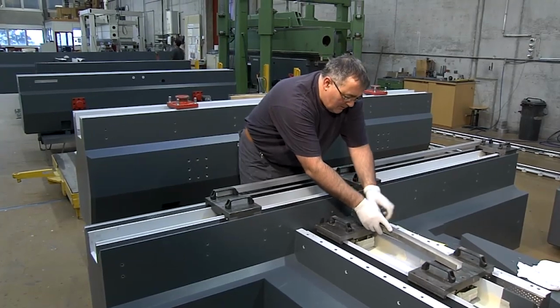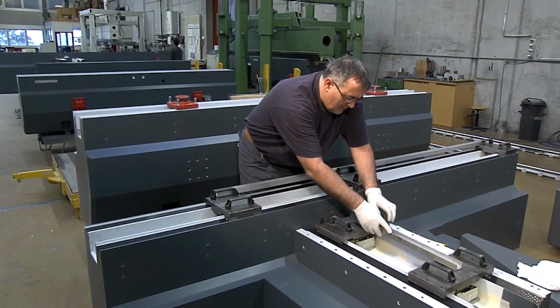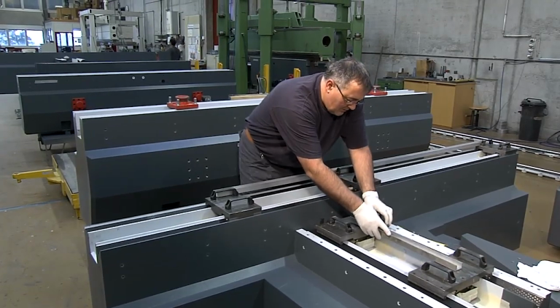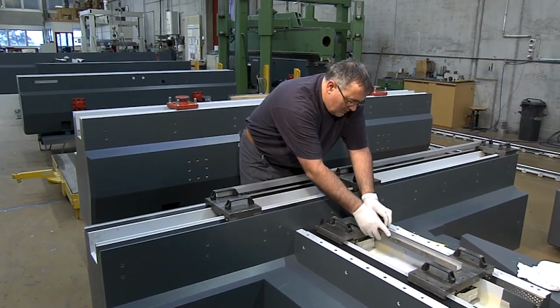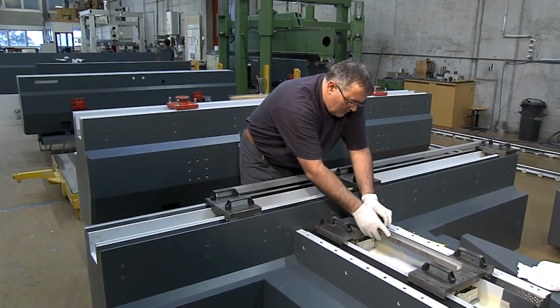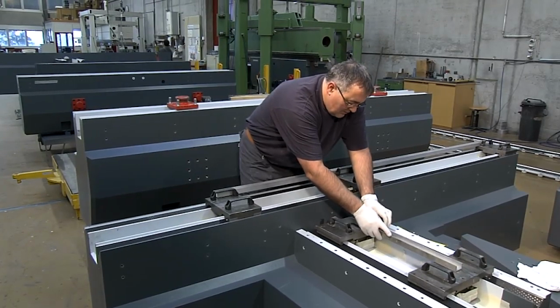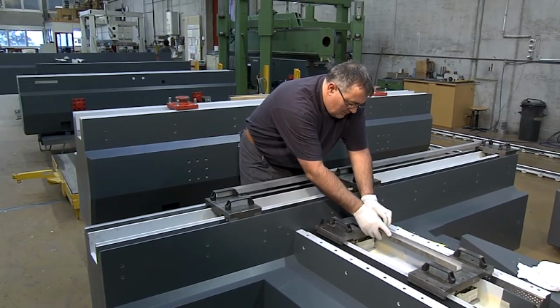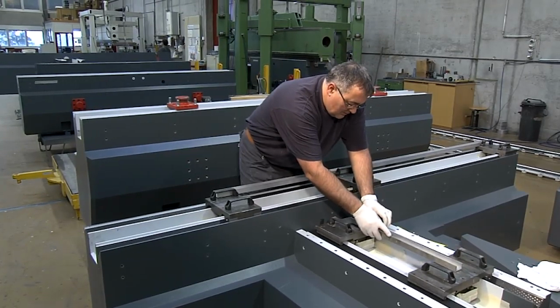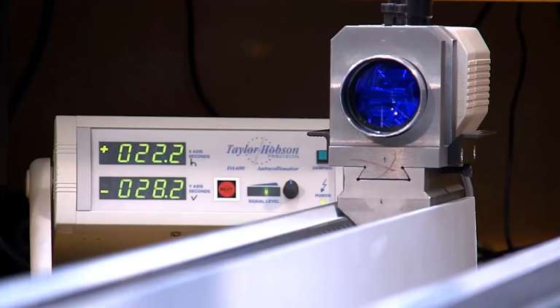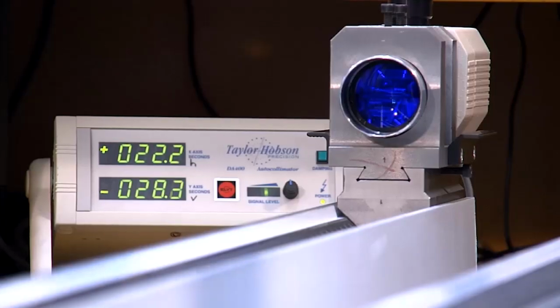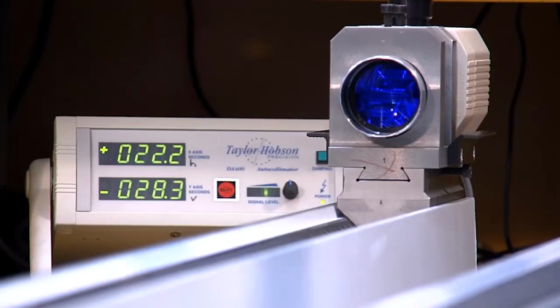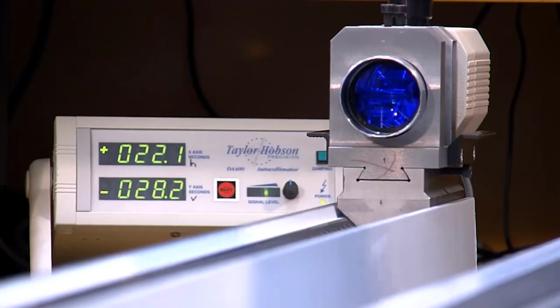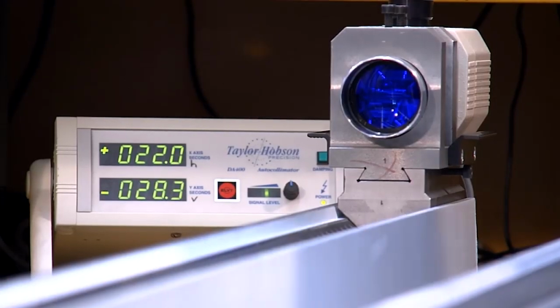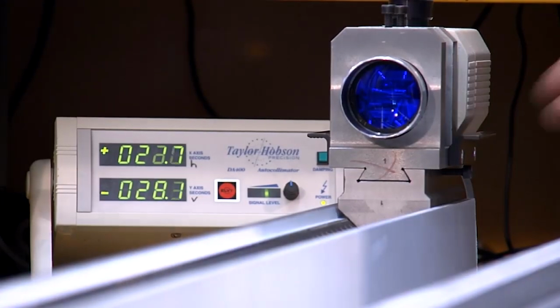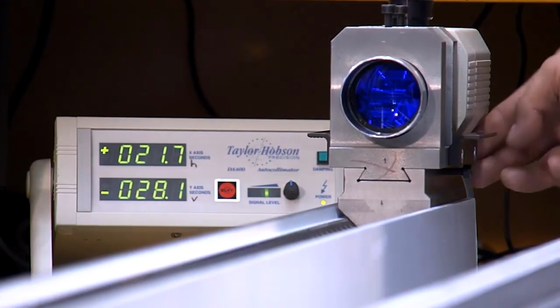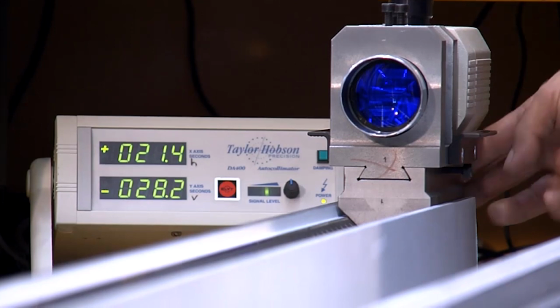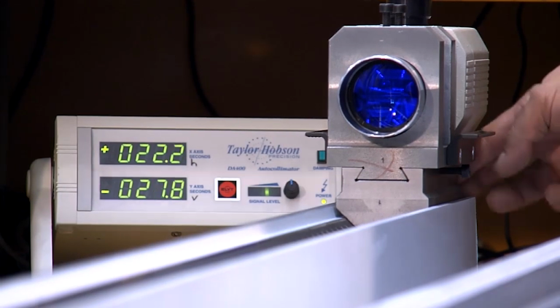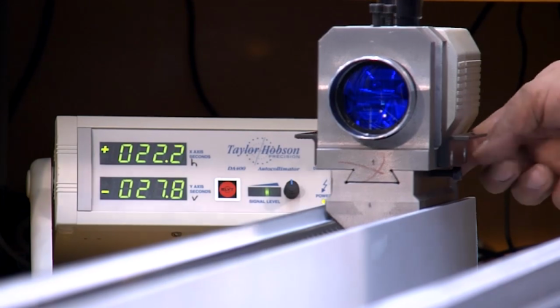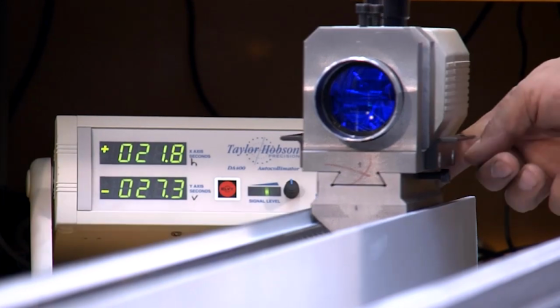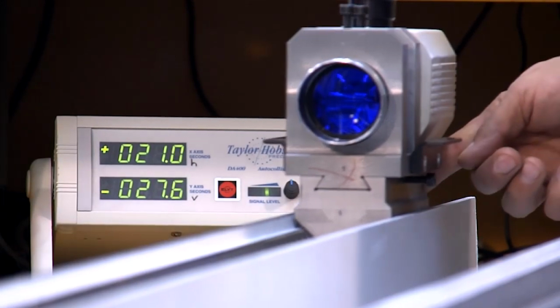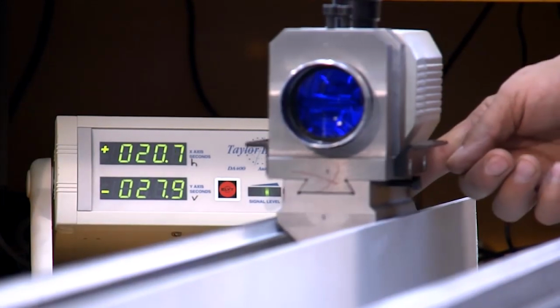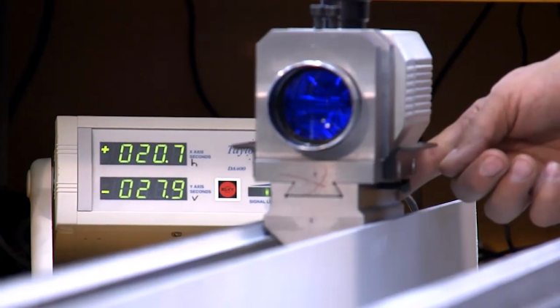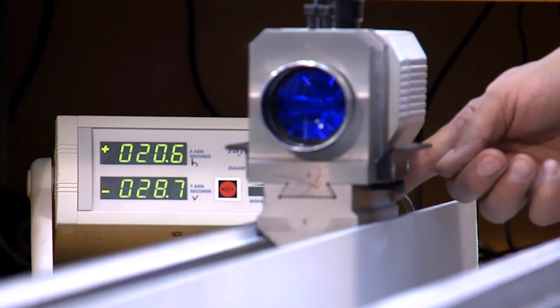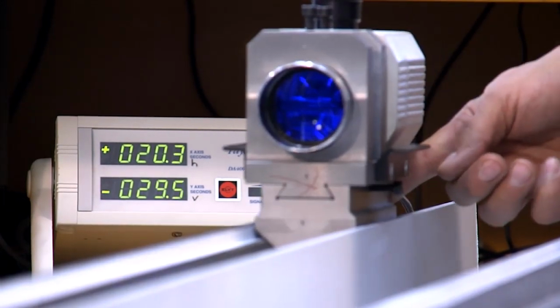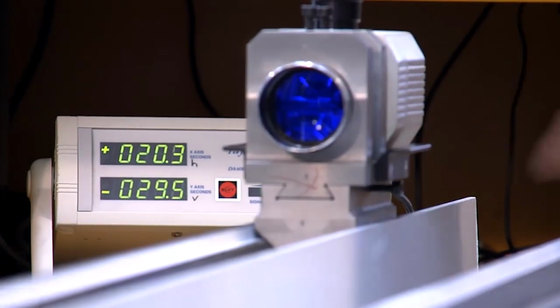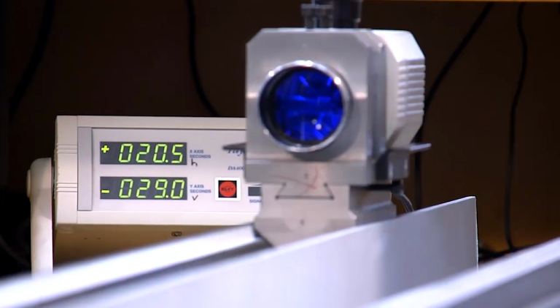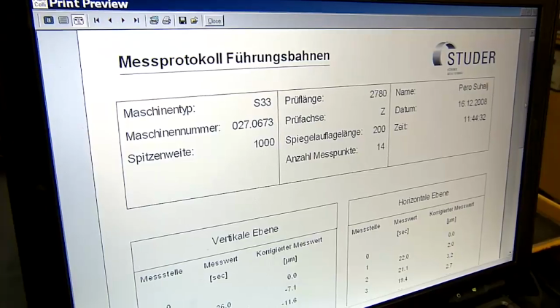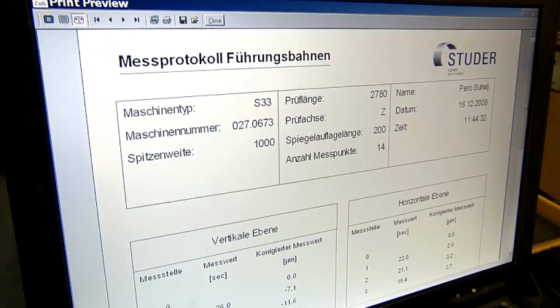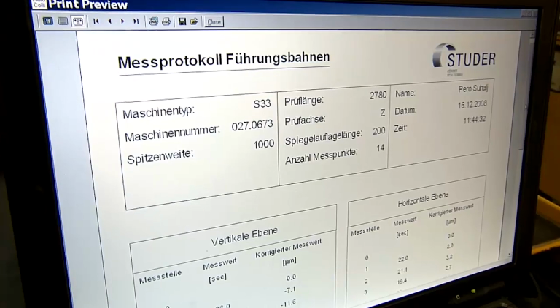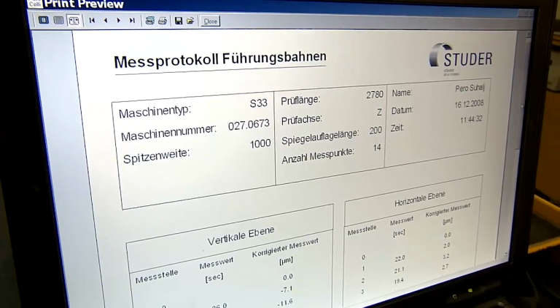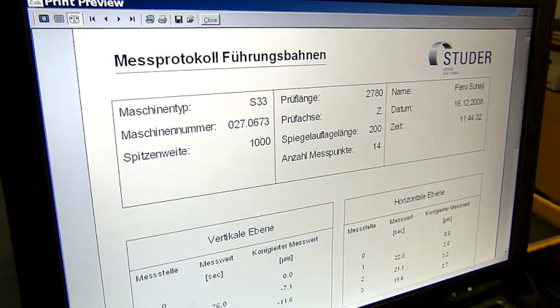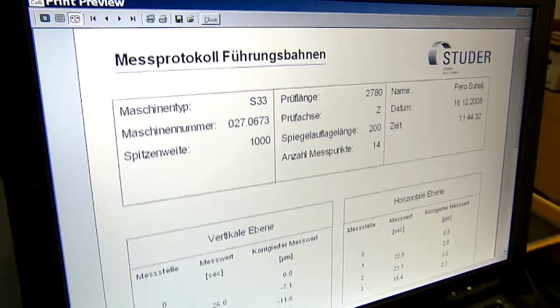Before being delivered to the assembly line, every single machine base guideway is measured and documented.